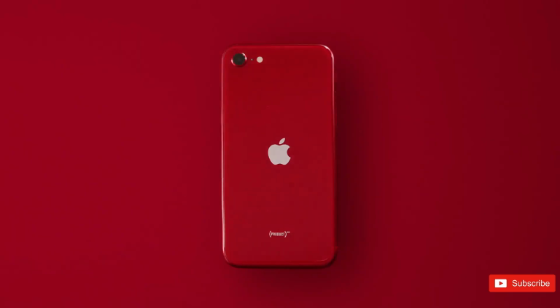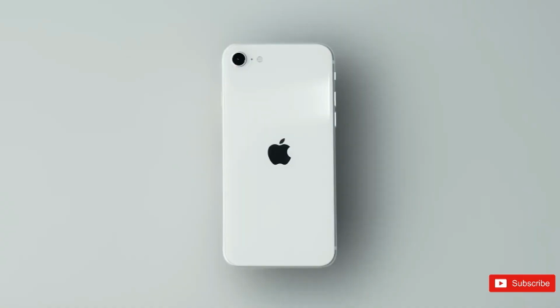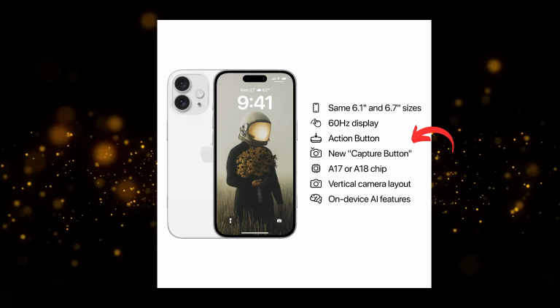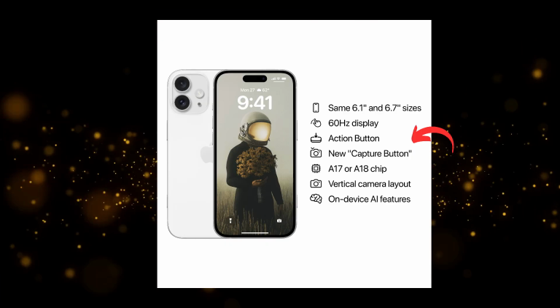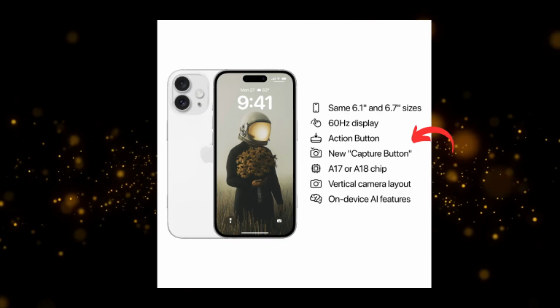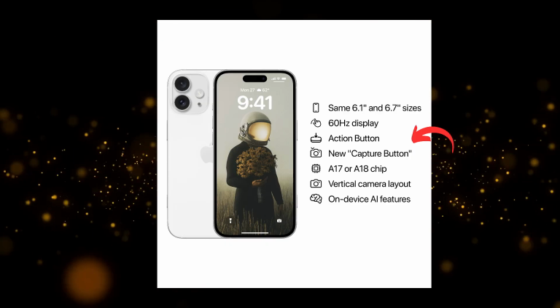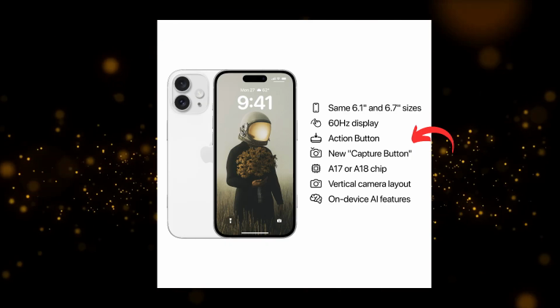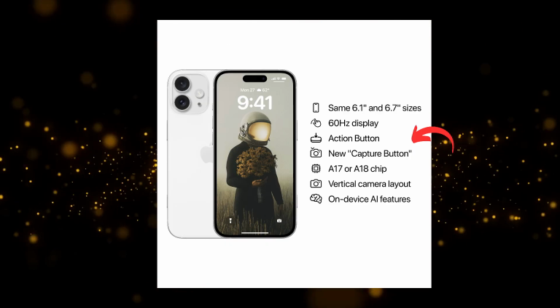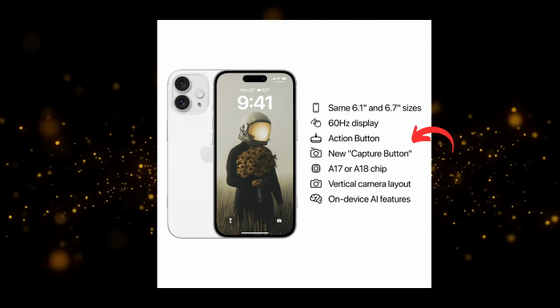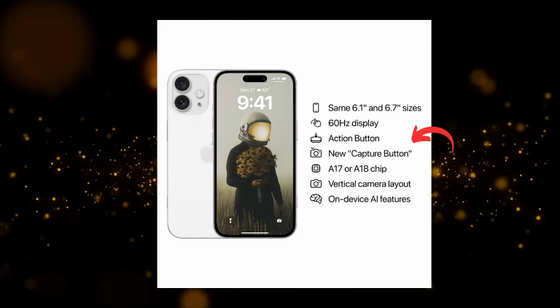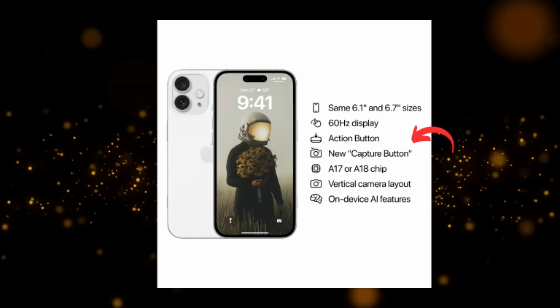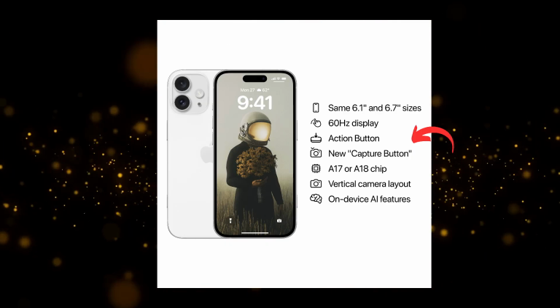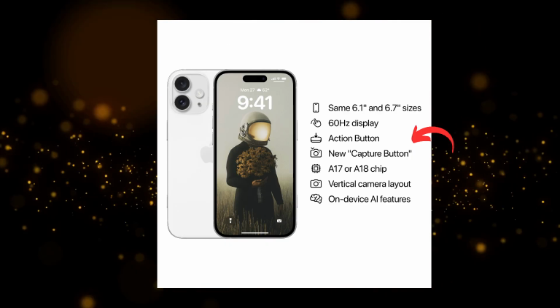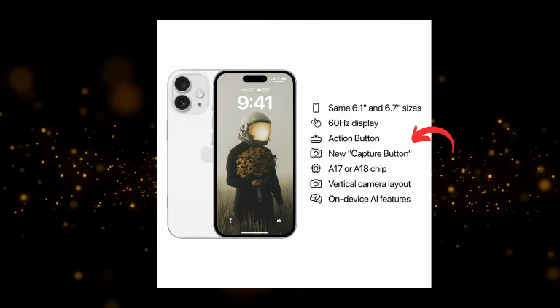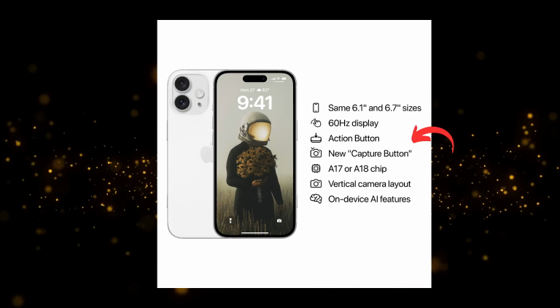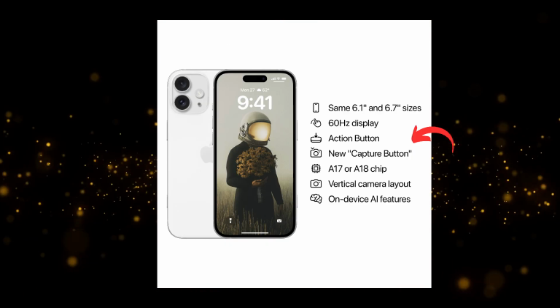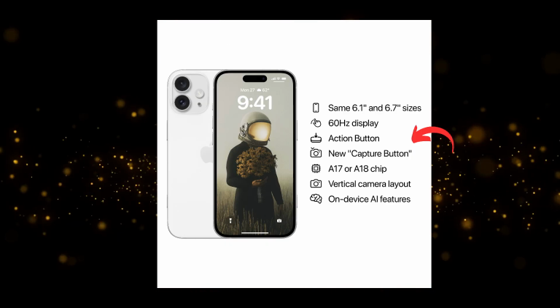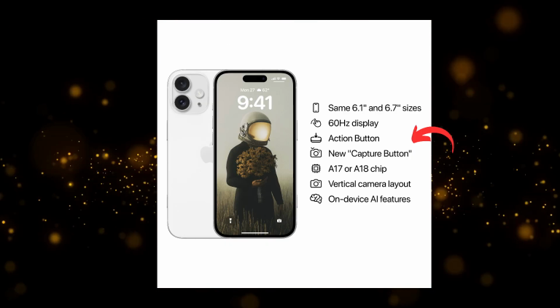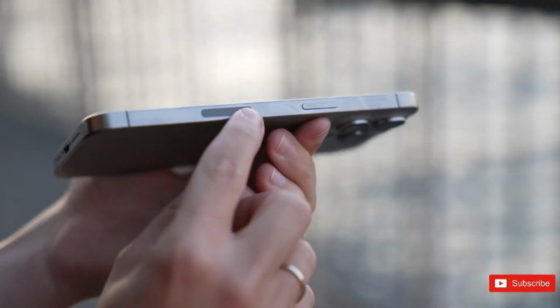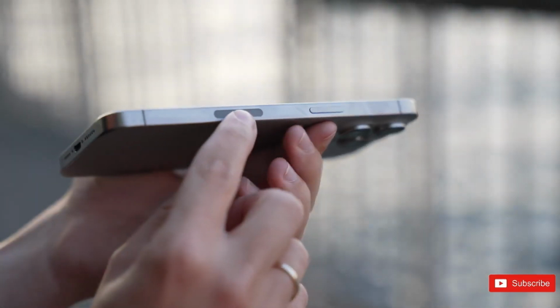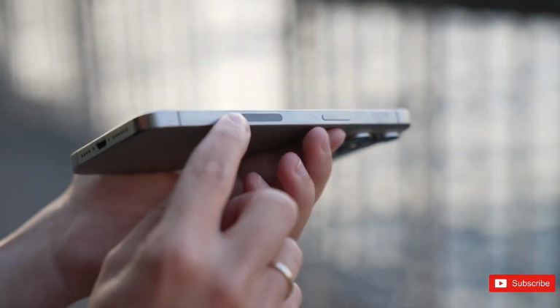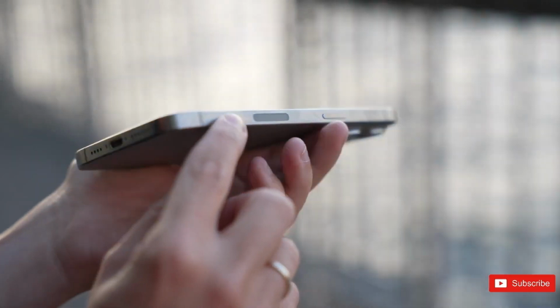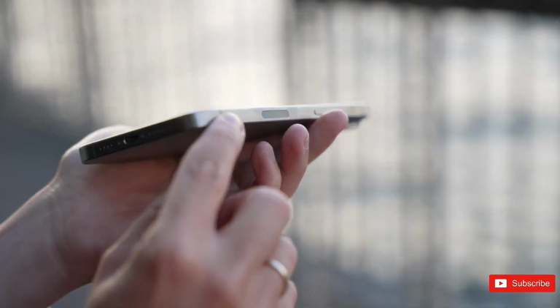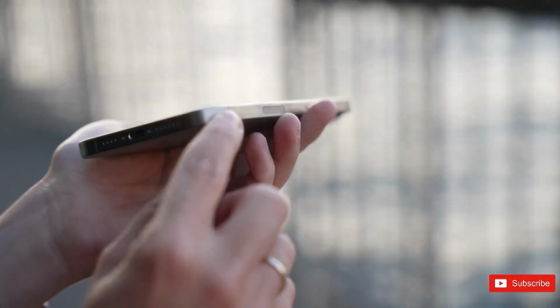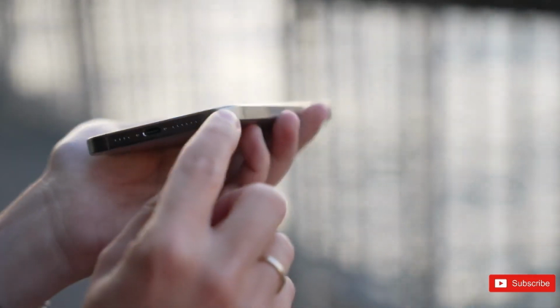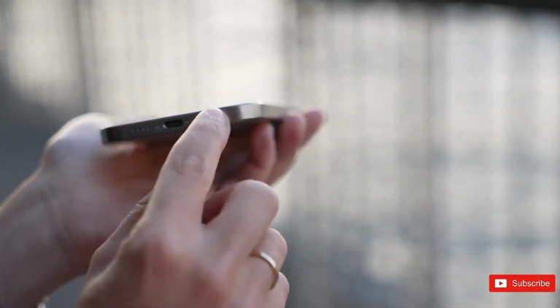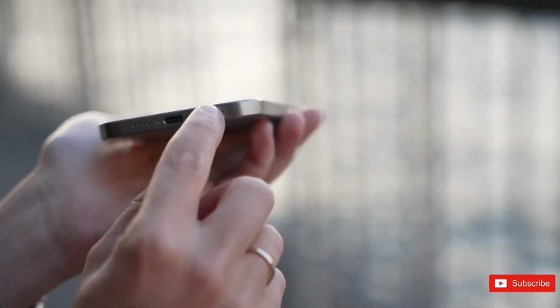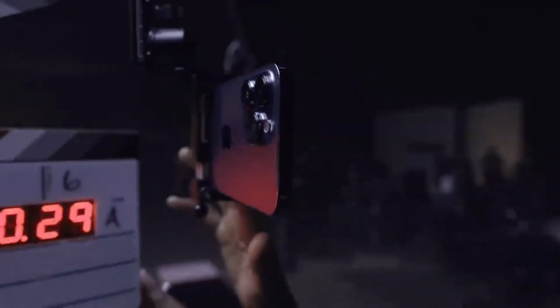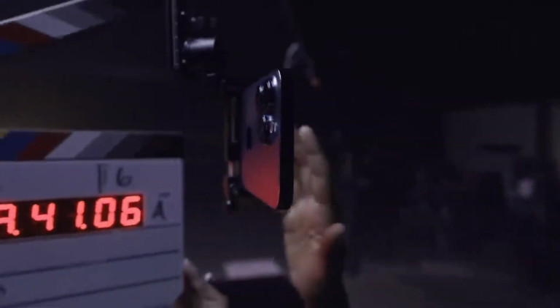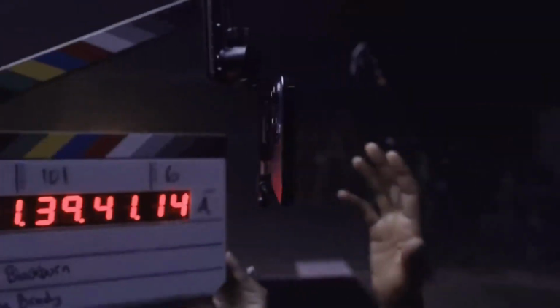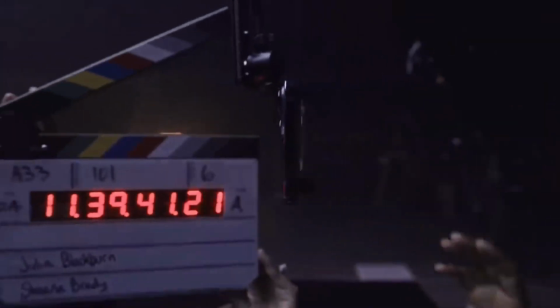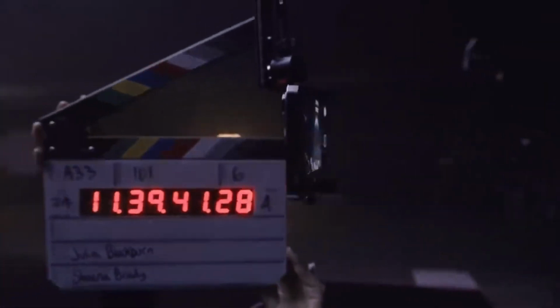The addition of a capacitive capture button is an interesting design choice, likely intended to enhance user interaction, especially in photography.